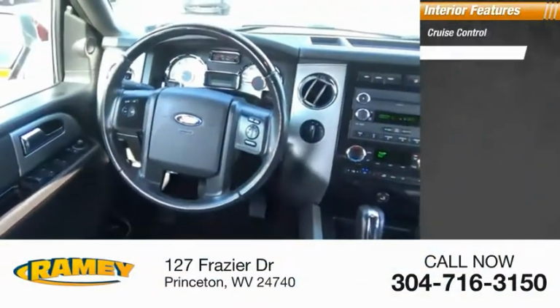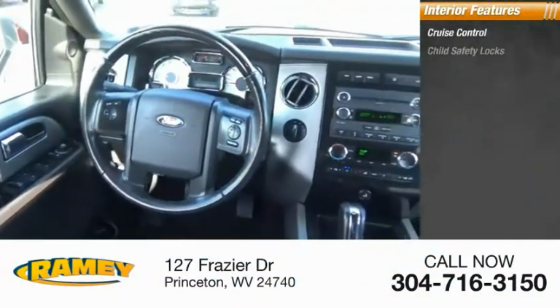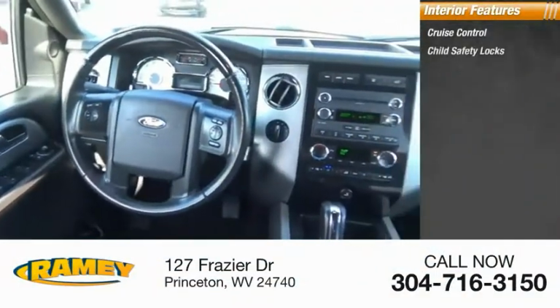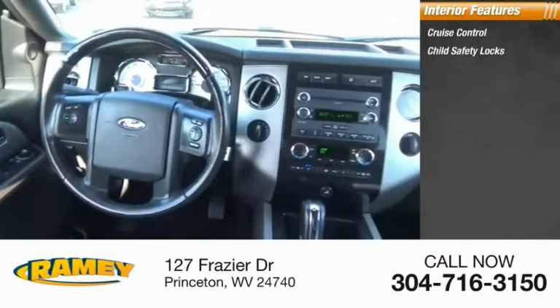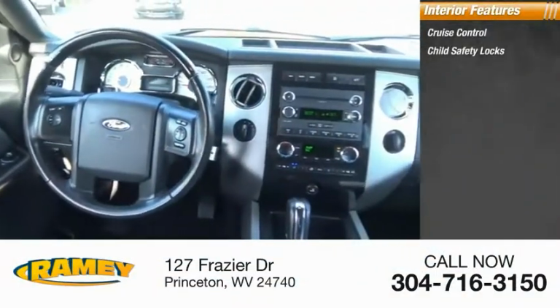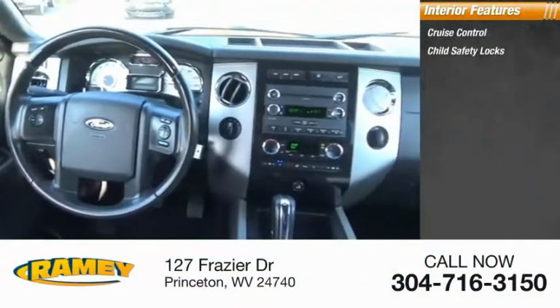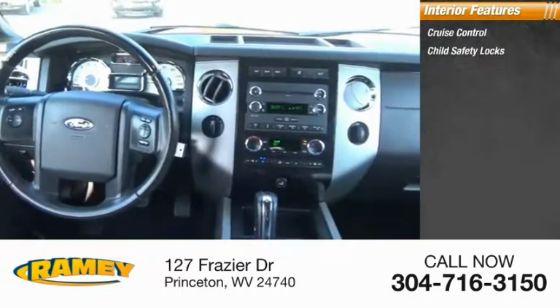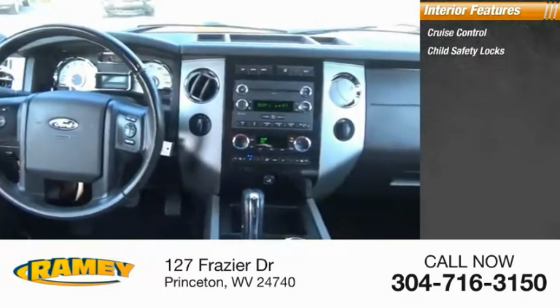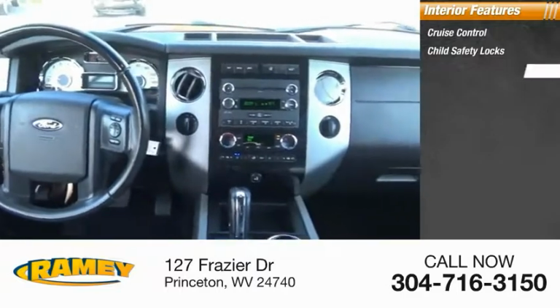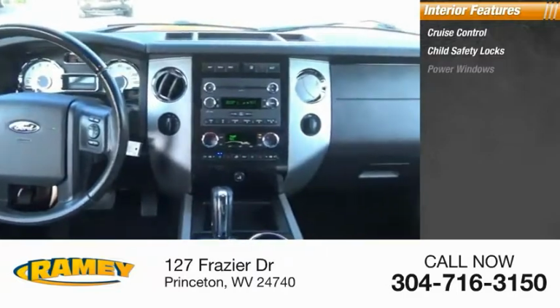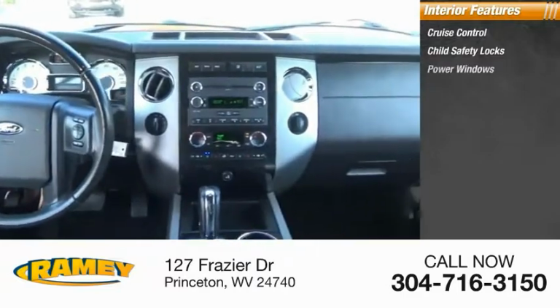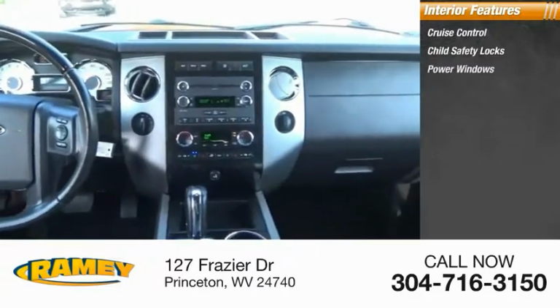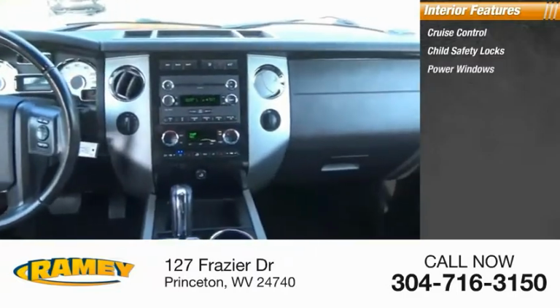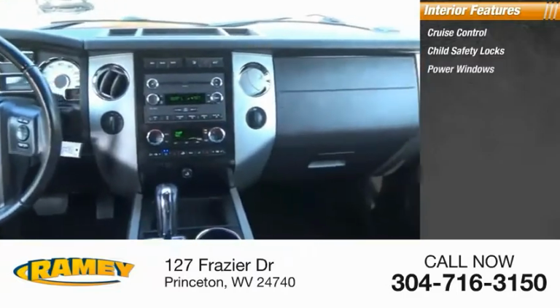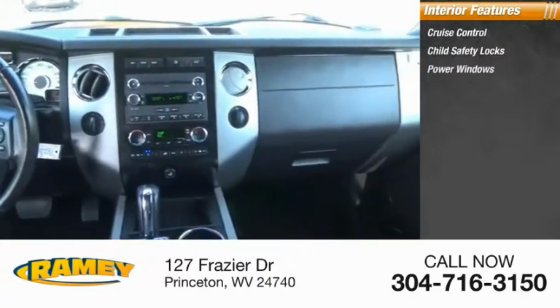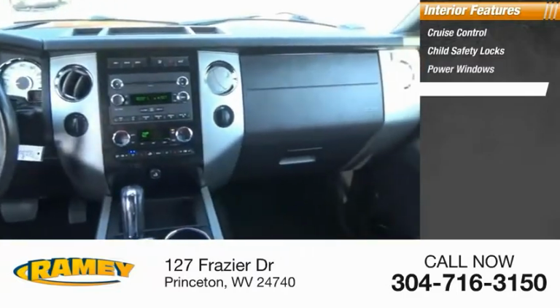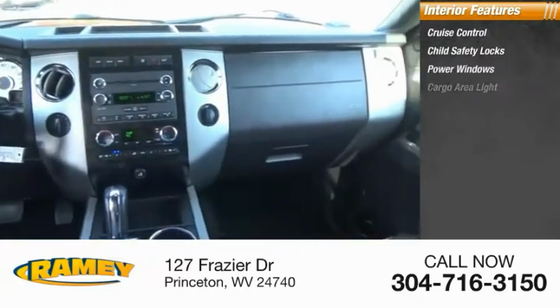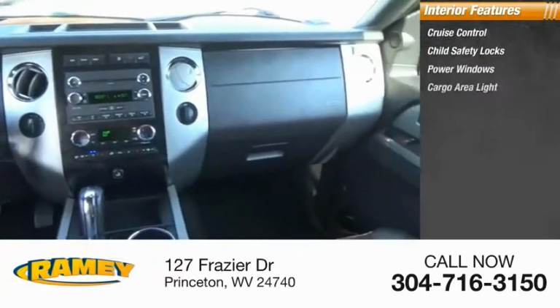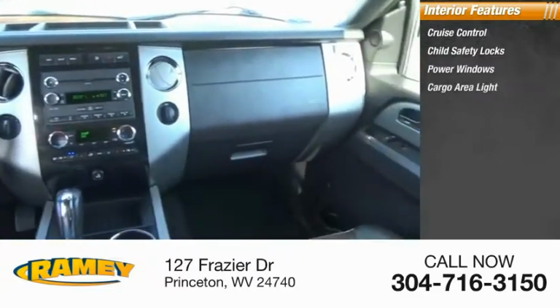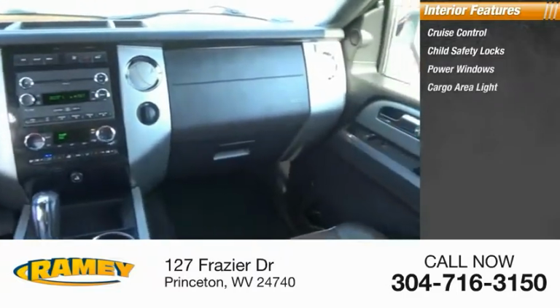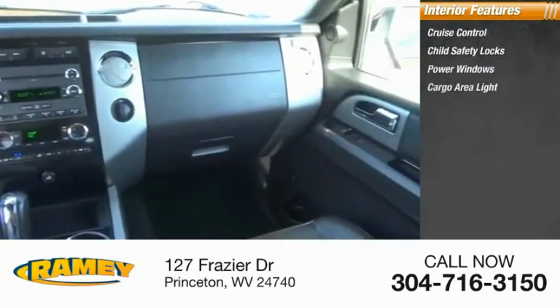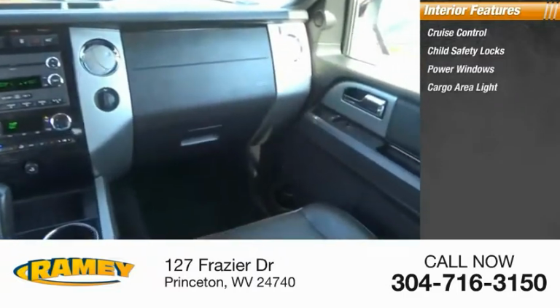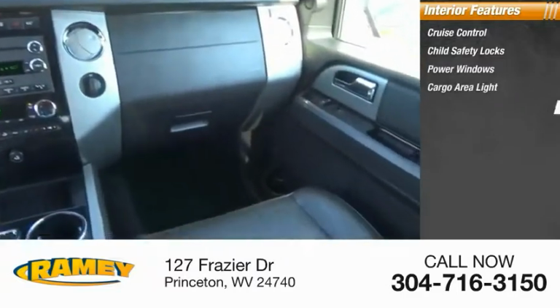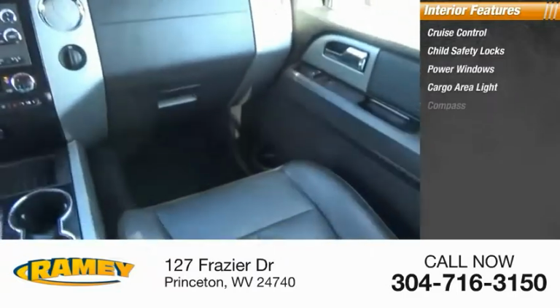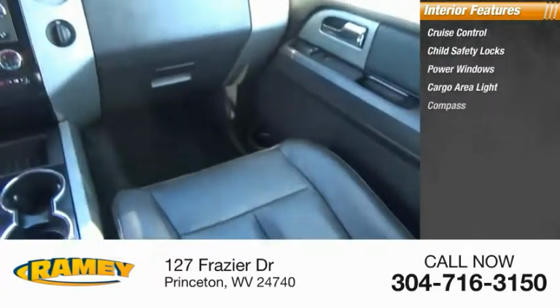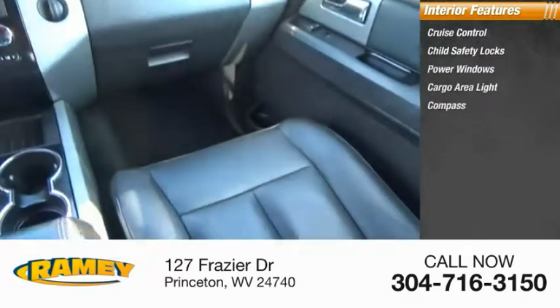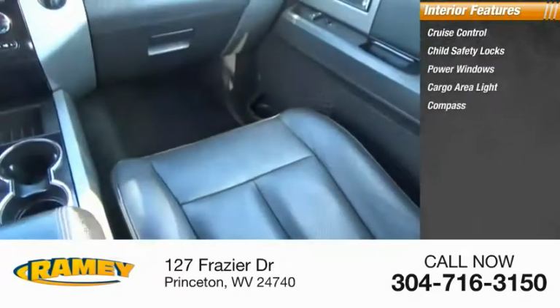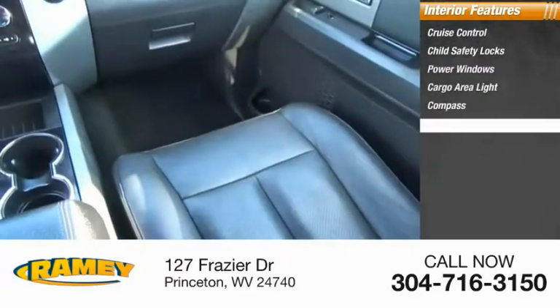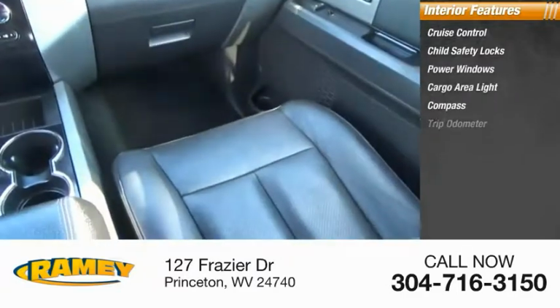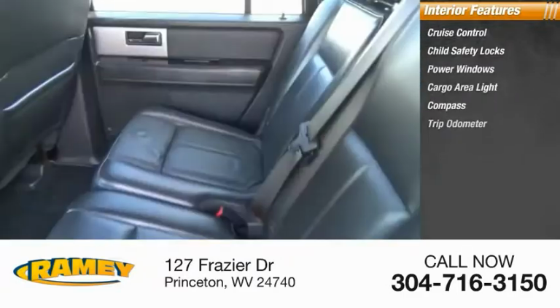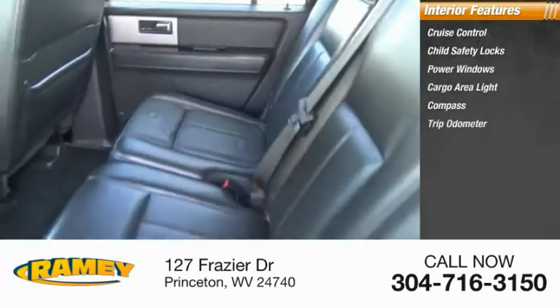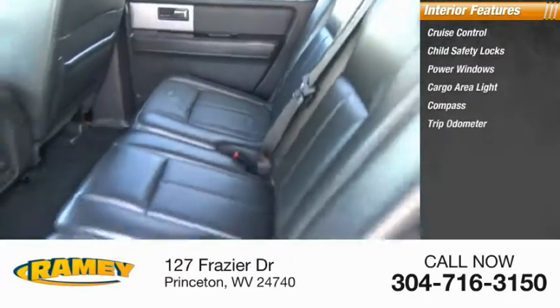Inside you'll find cruise control, child safety locks, power windows, cargo area light, compass, and trip odometer.